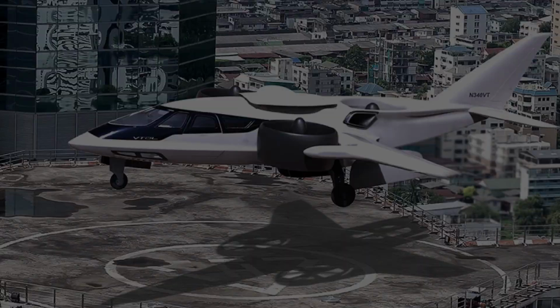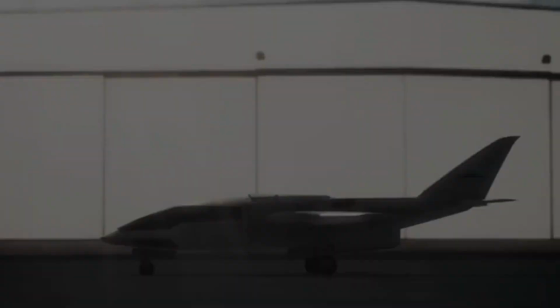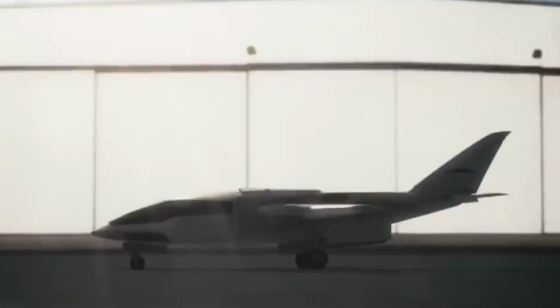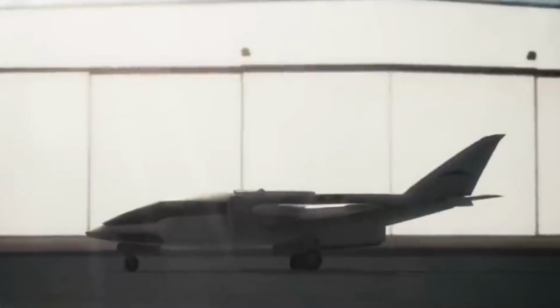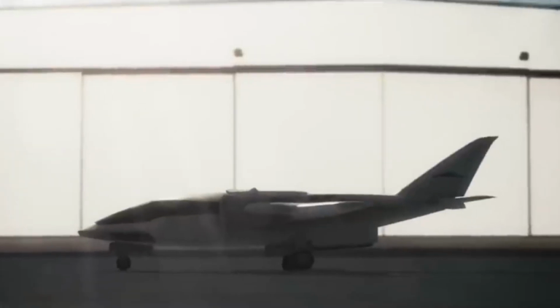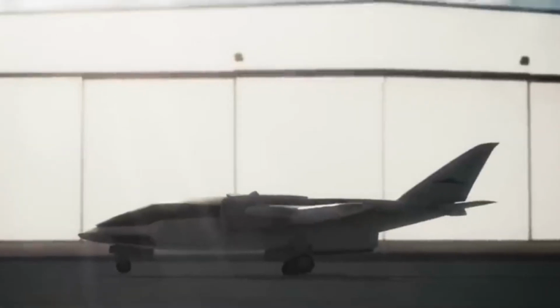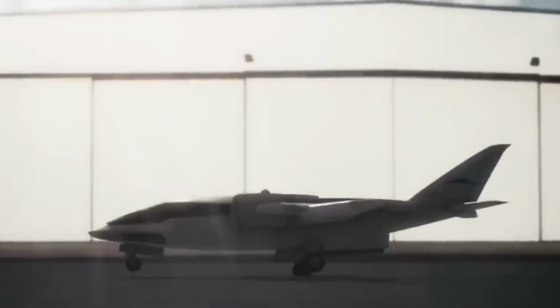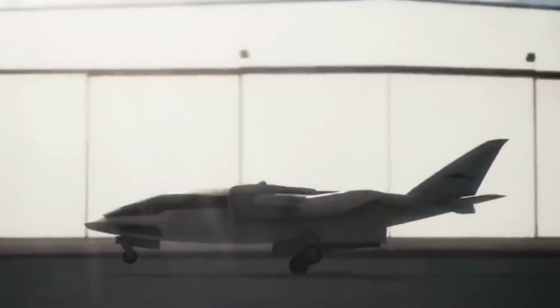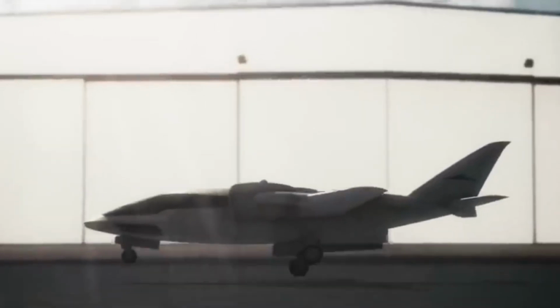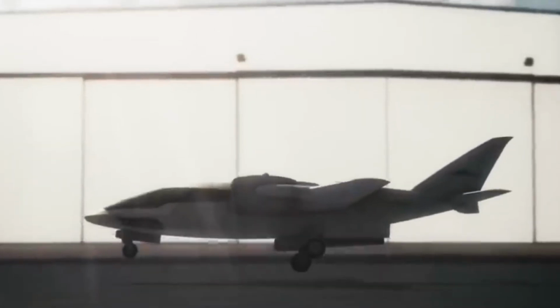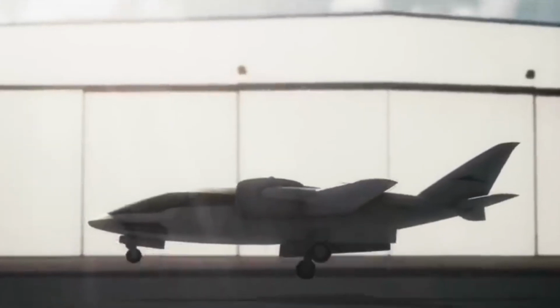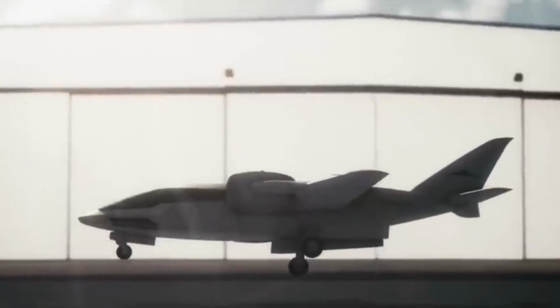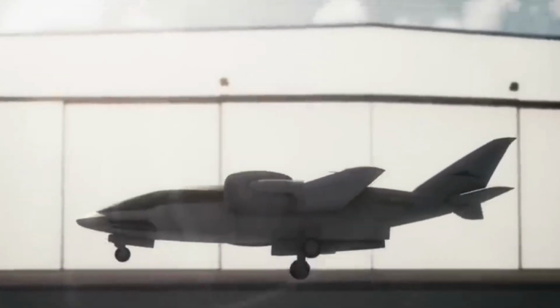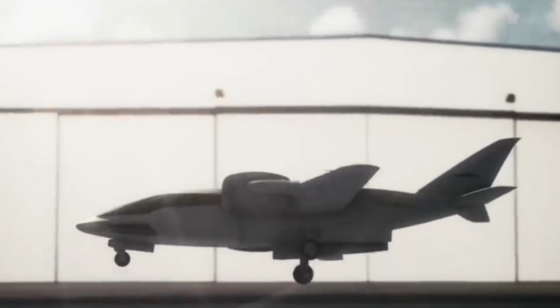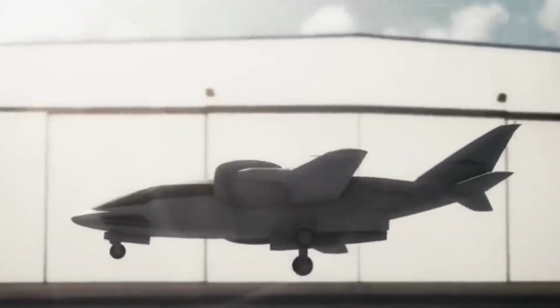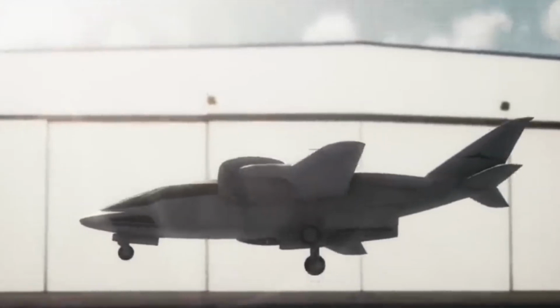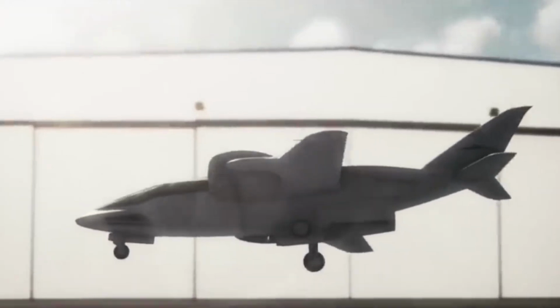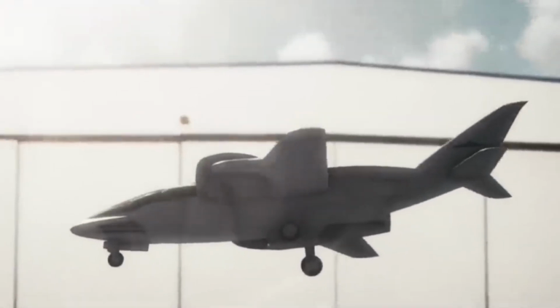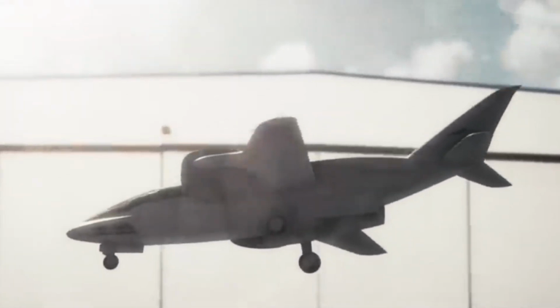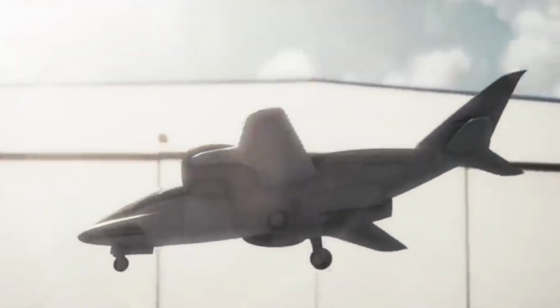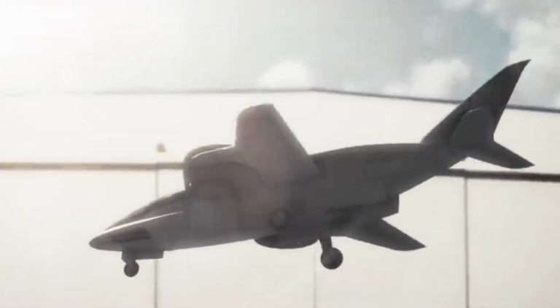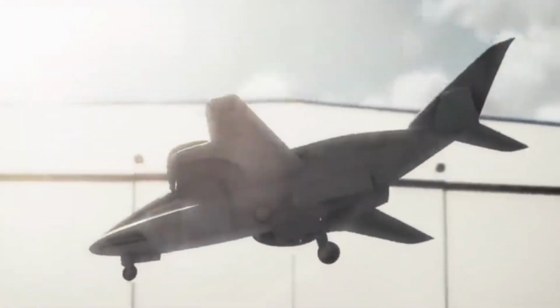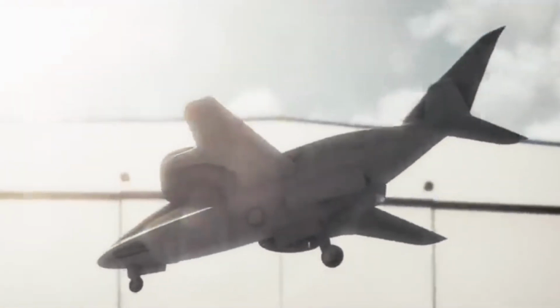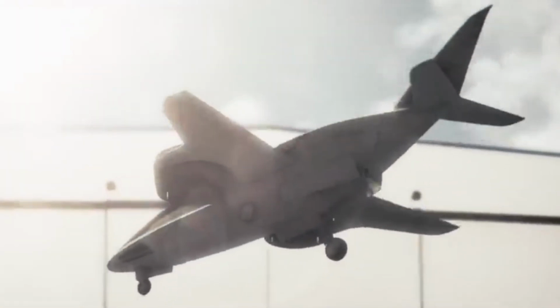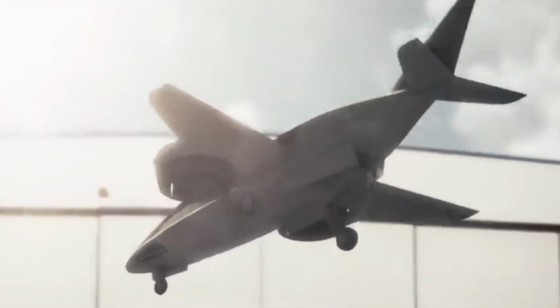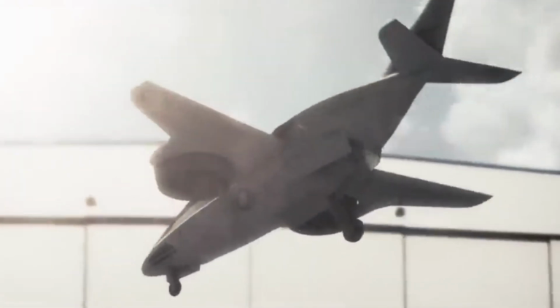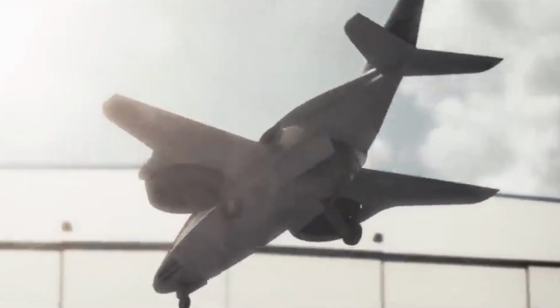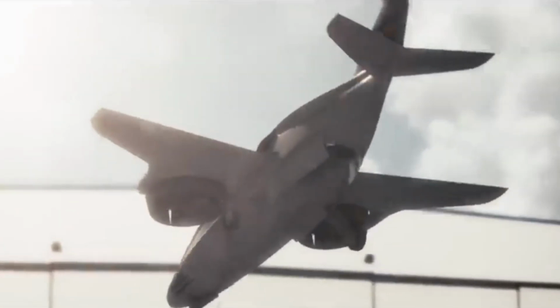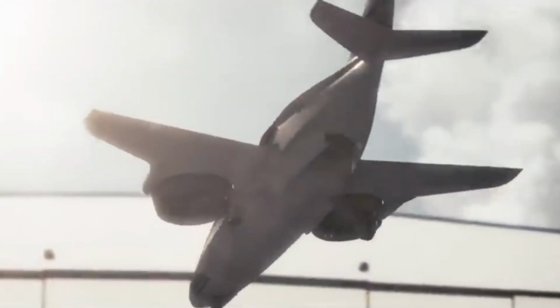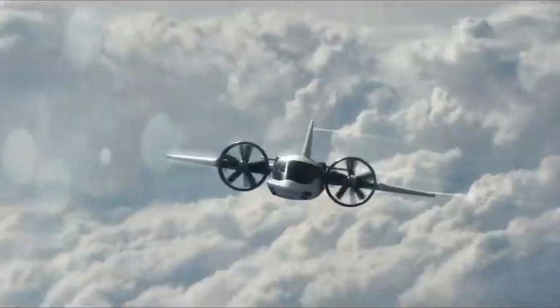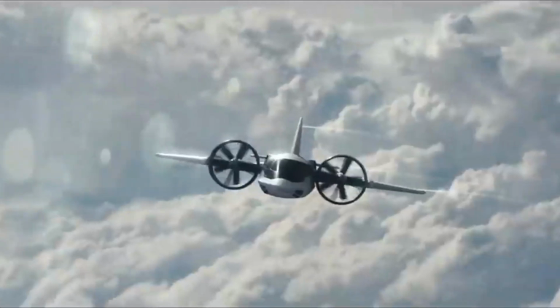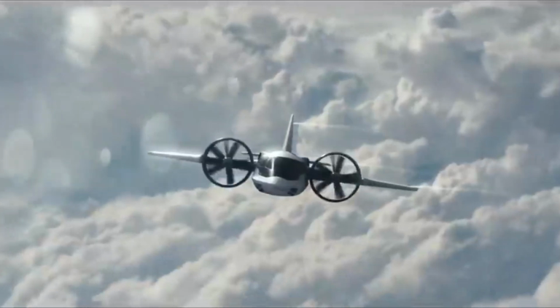No long taxi. No traffic. Just point-to-point flight, straight from city center to your destination.